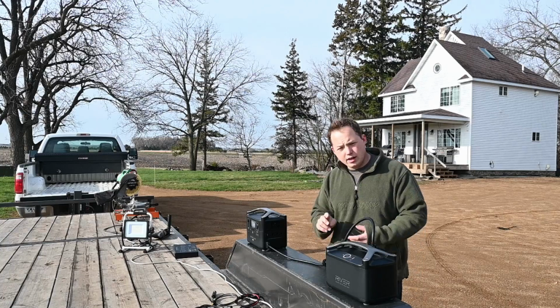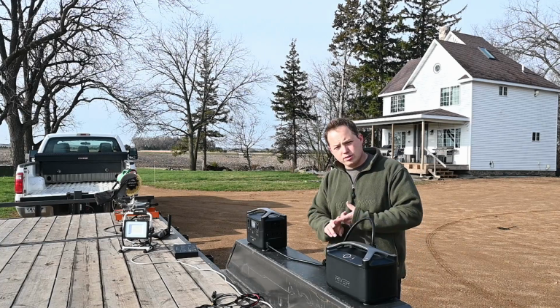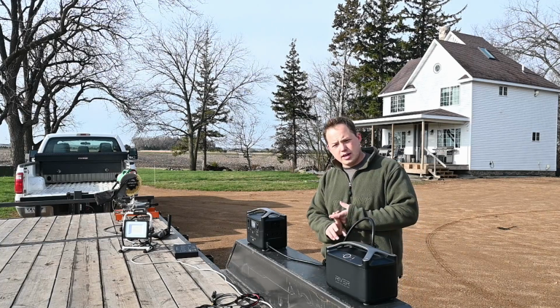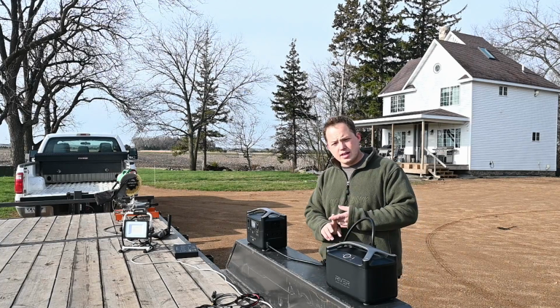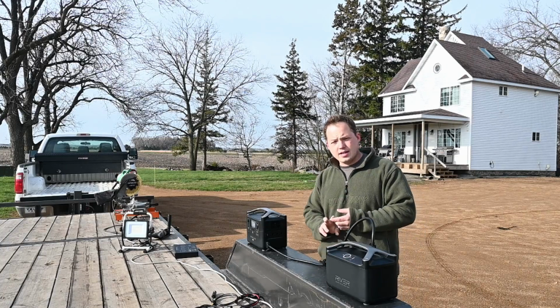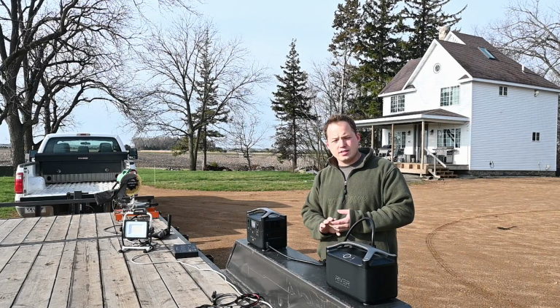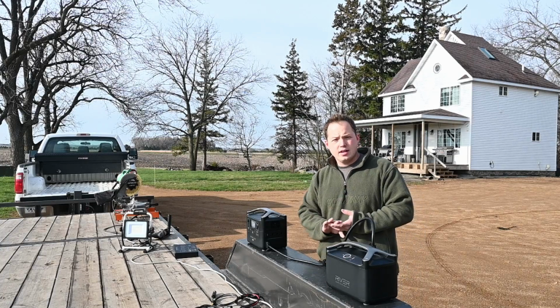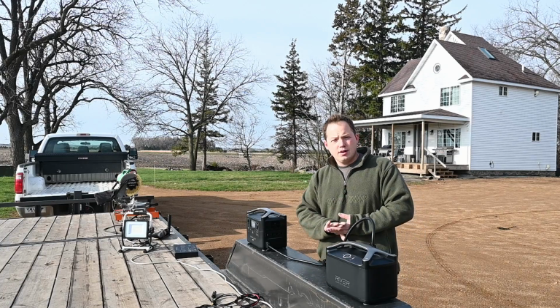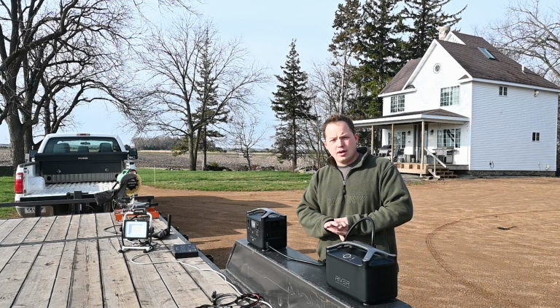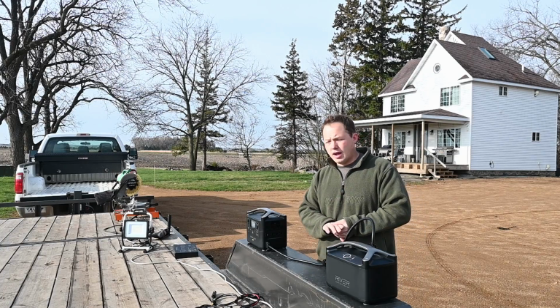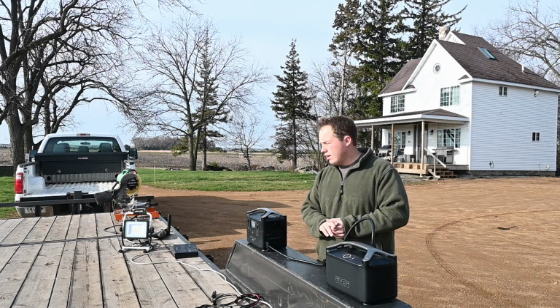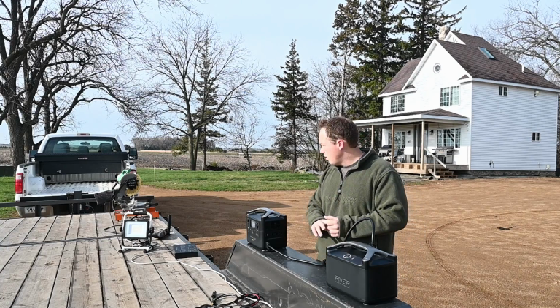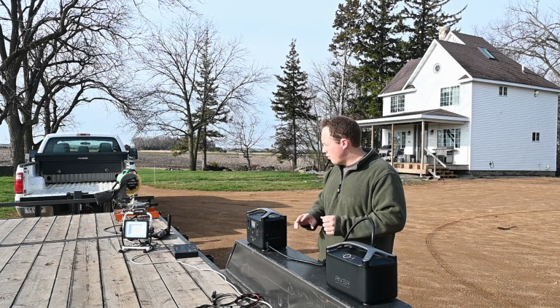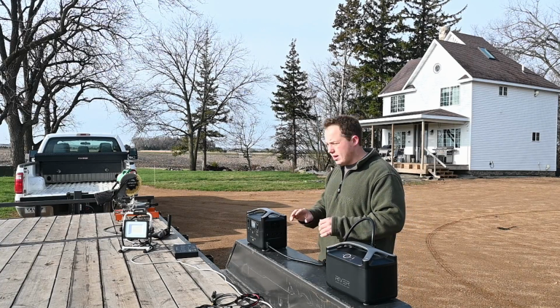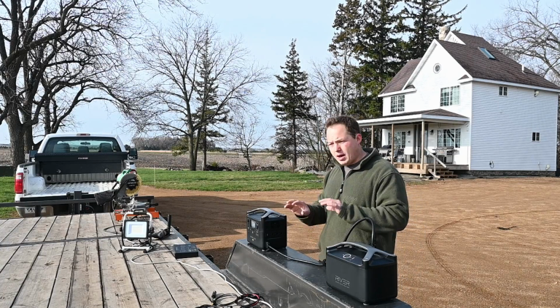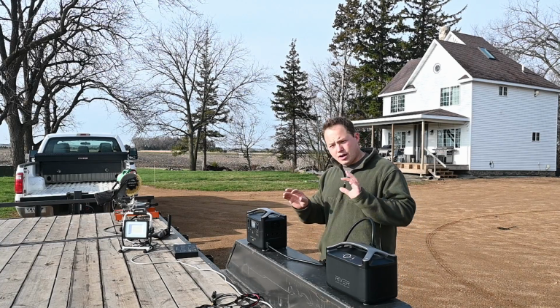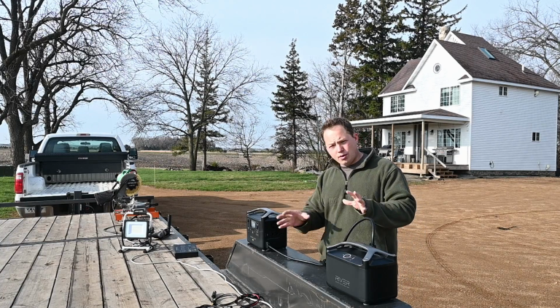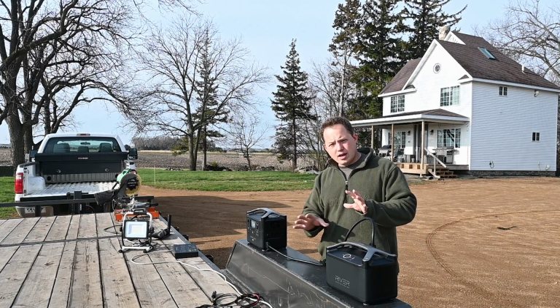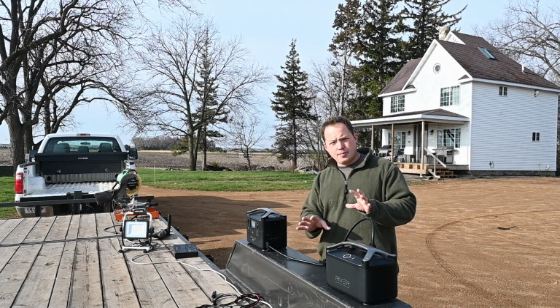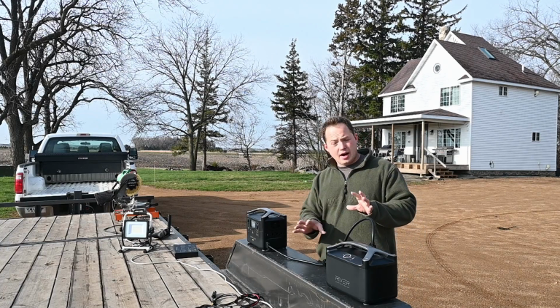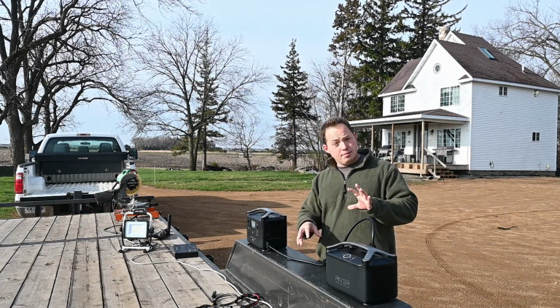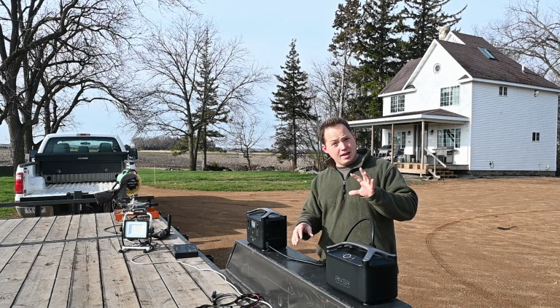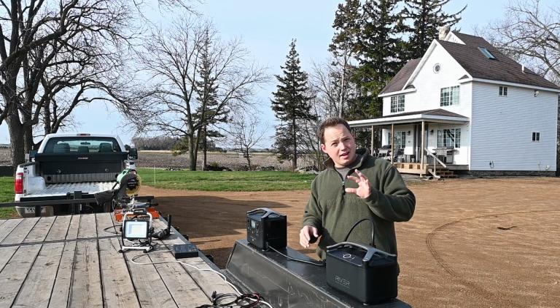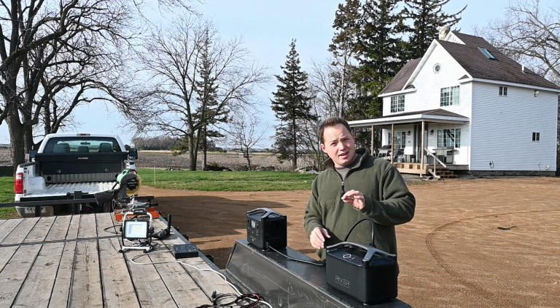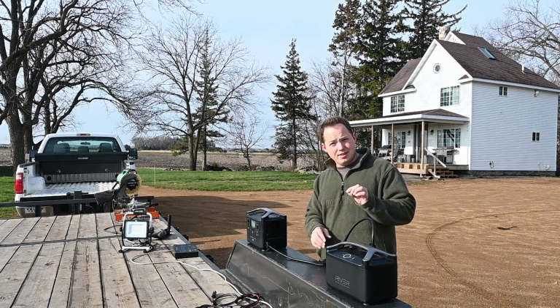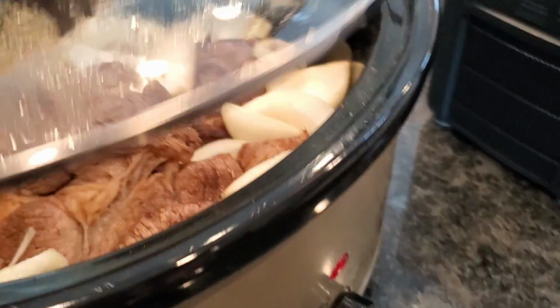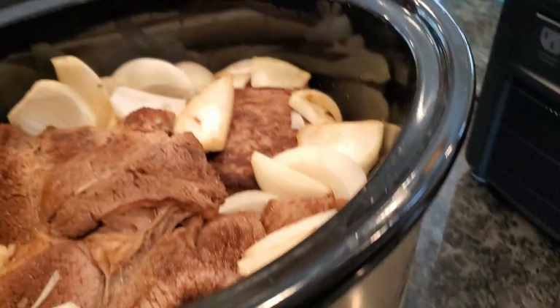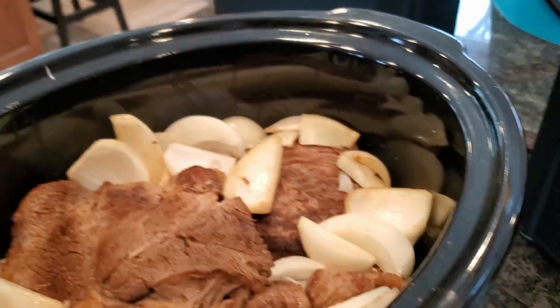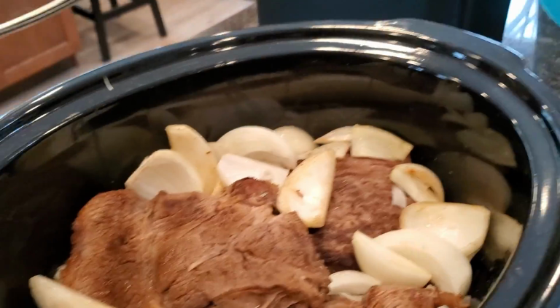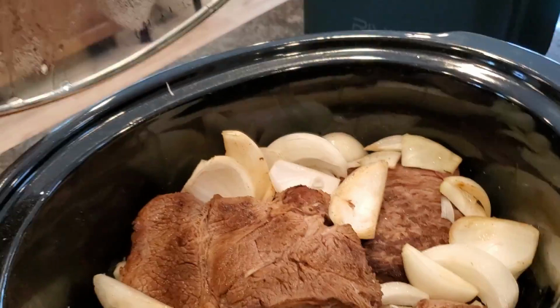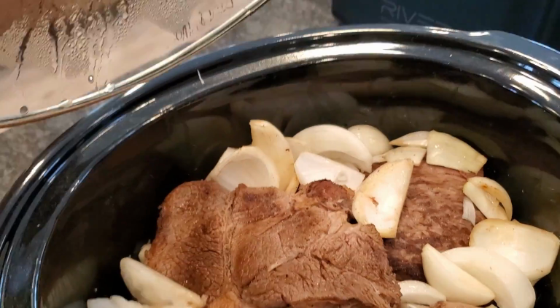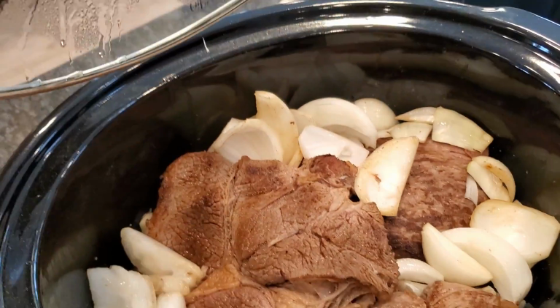I also did a test where I ran my crock pot making a Sunday dinner.